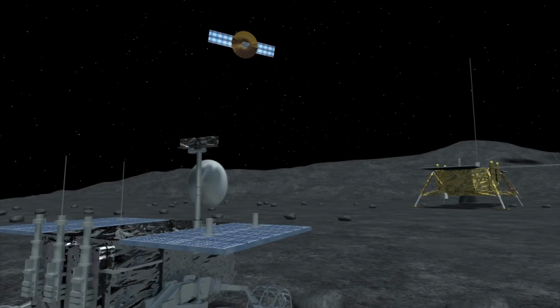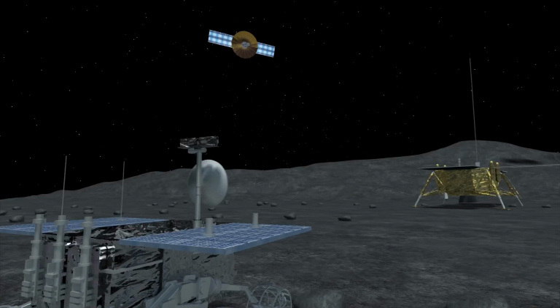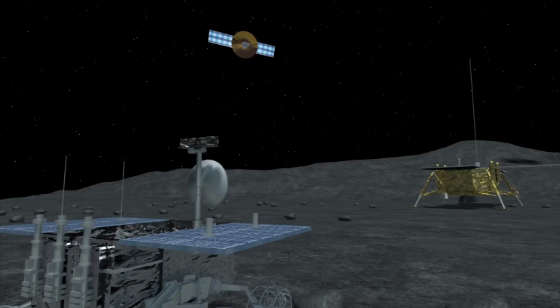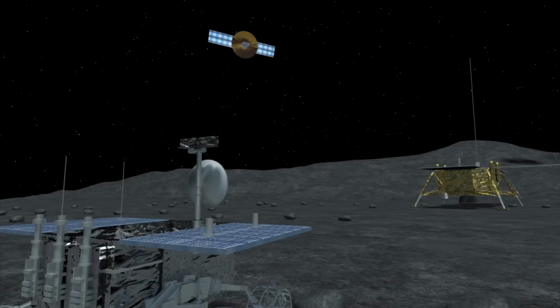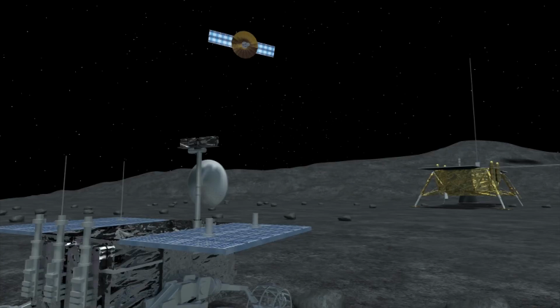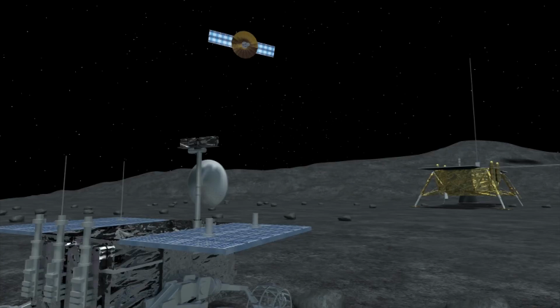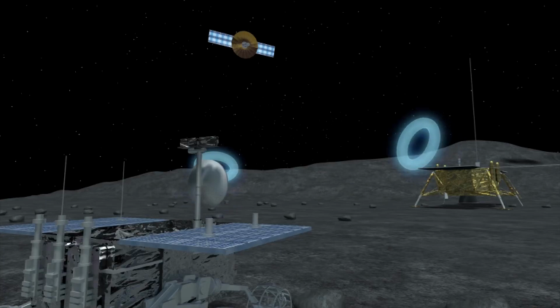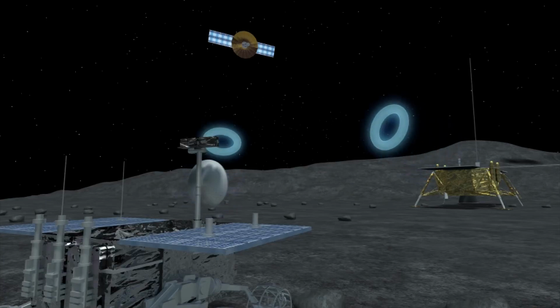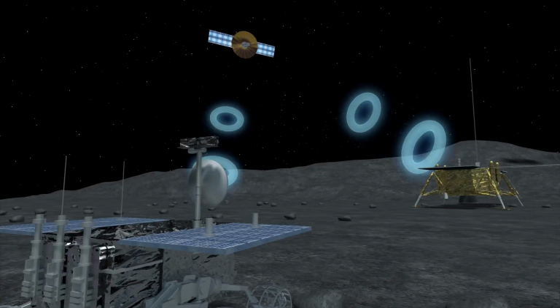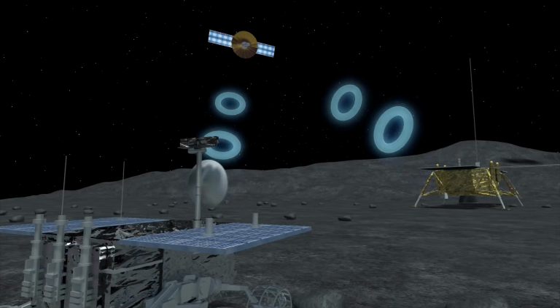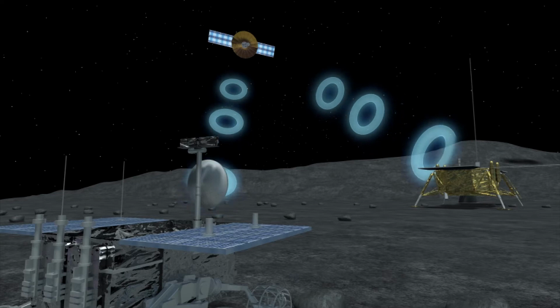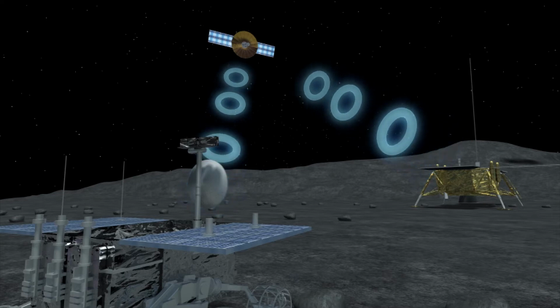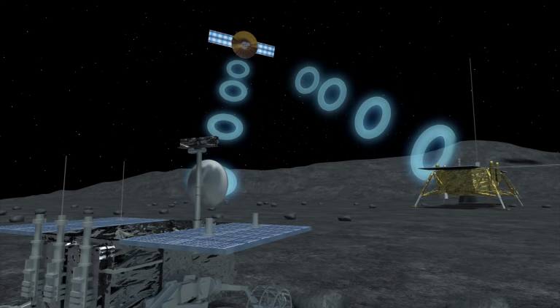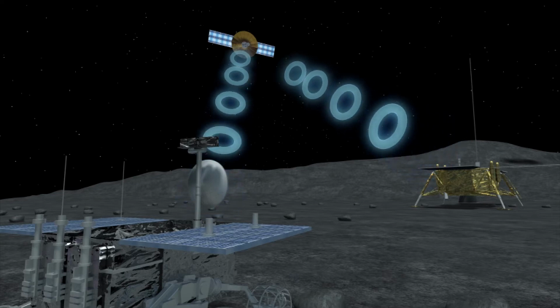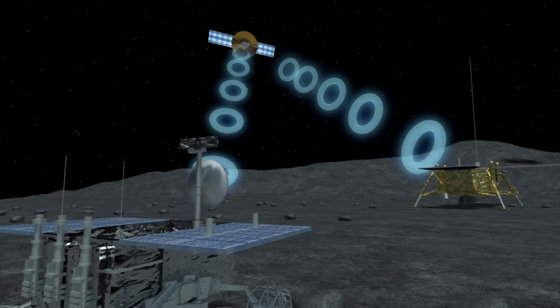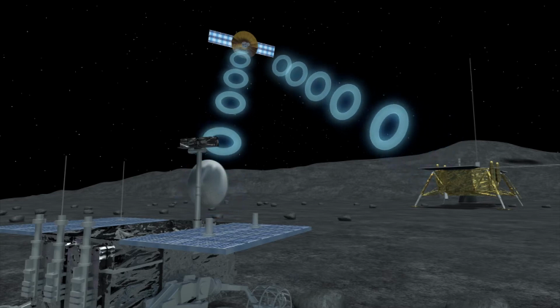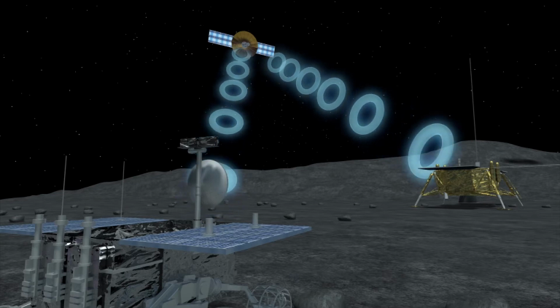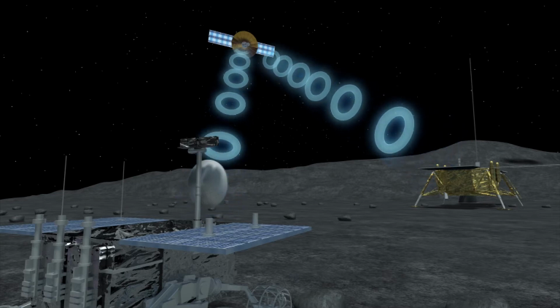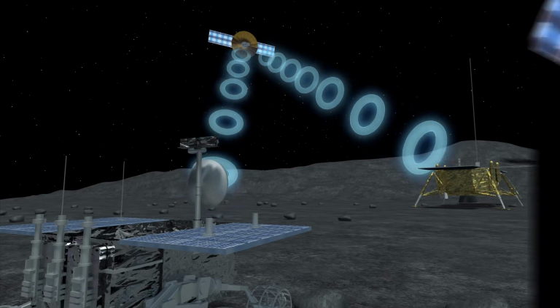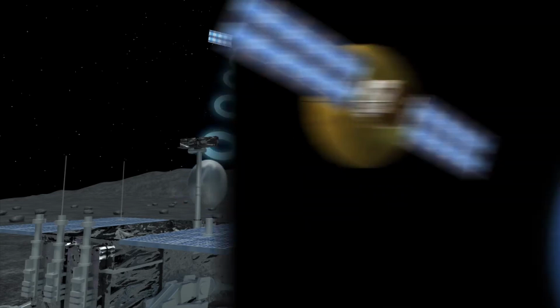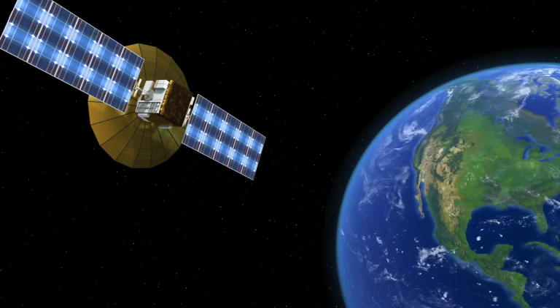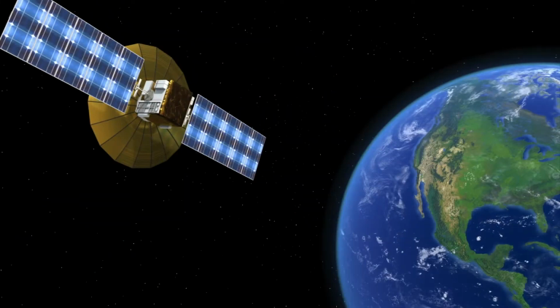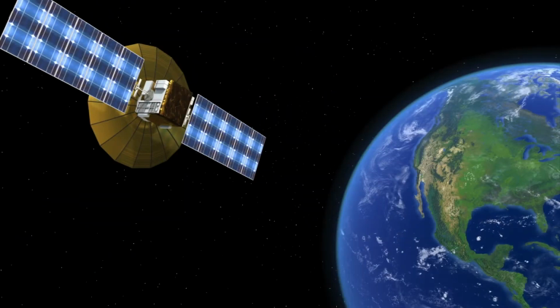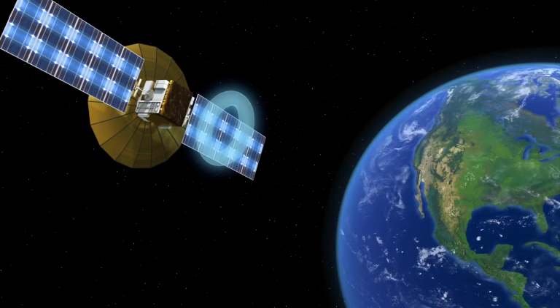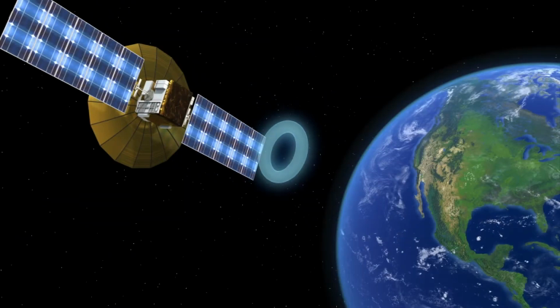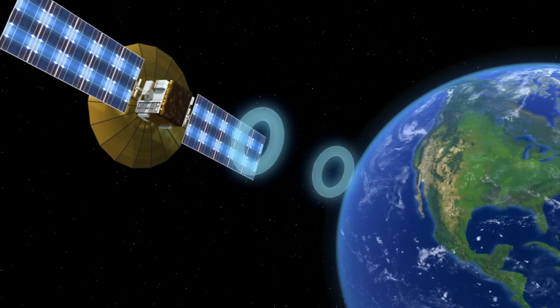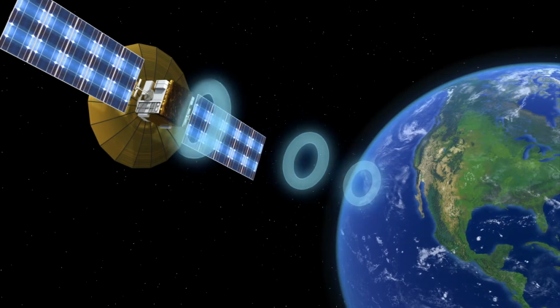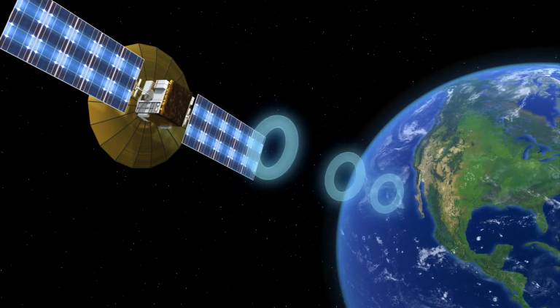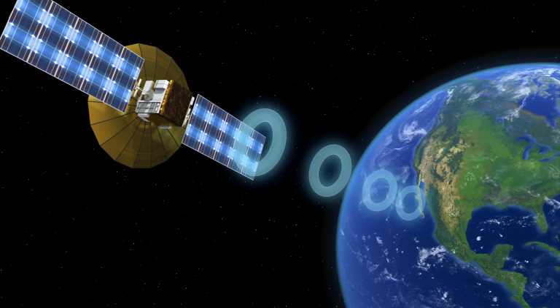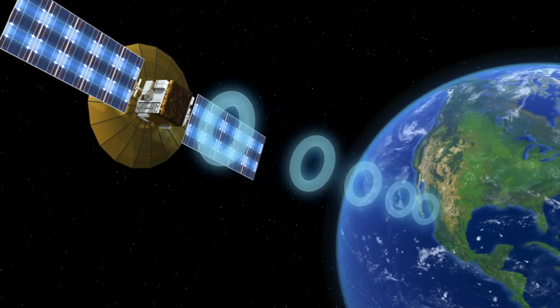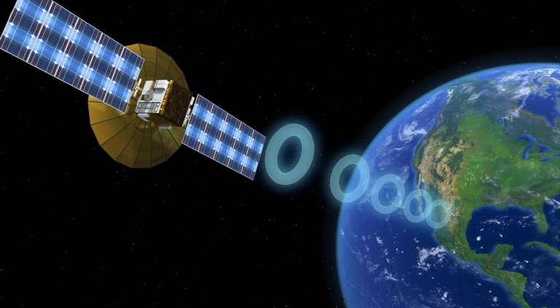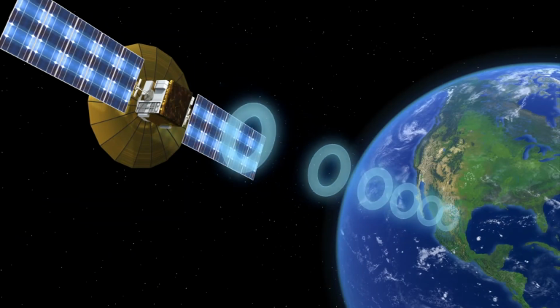The New York Times reports that the probe has sent back the first close-up image of the moon's far side back to Earth using the relay satellite Queqiao.